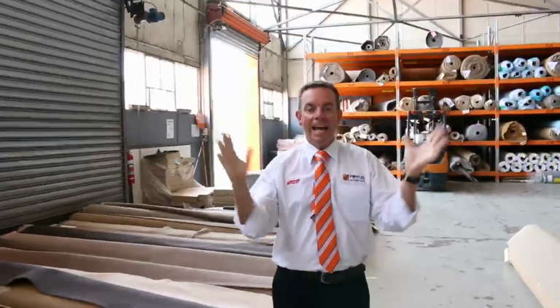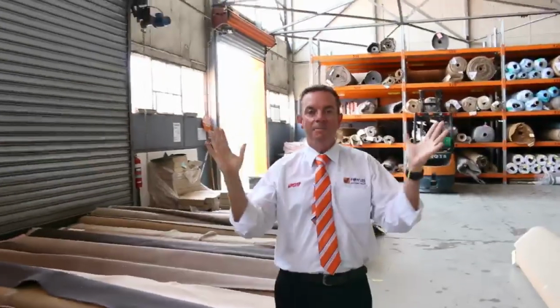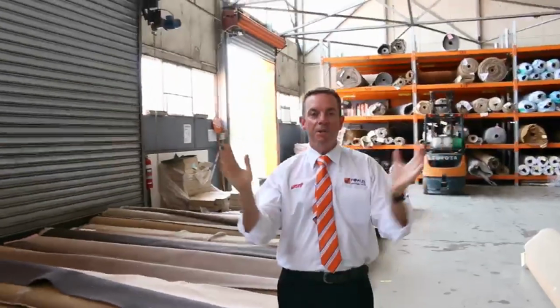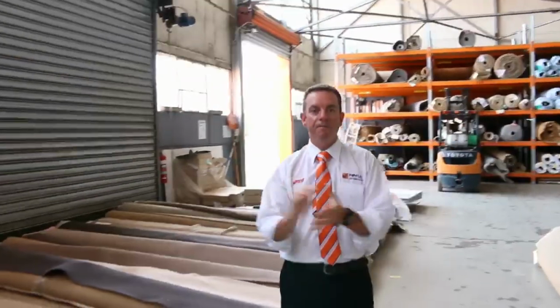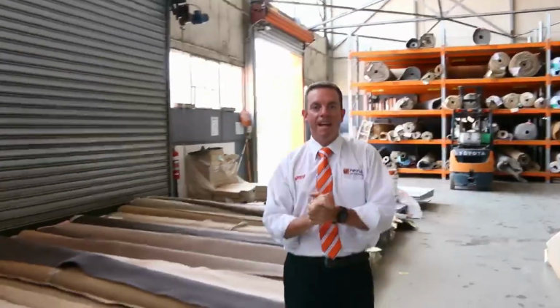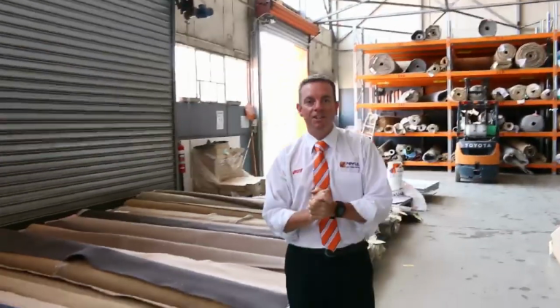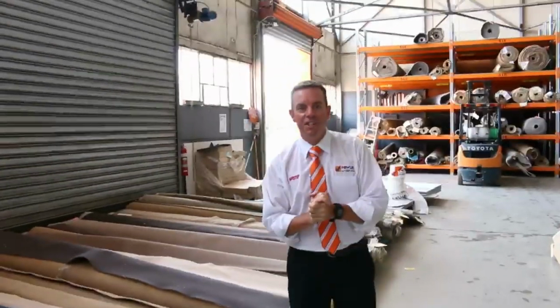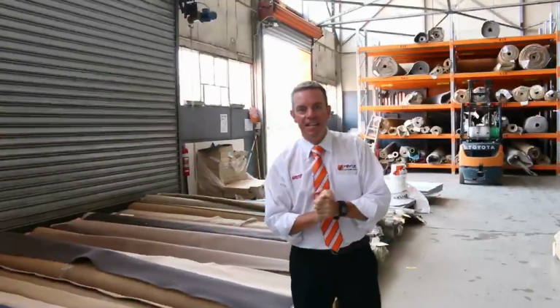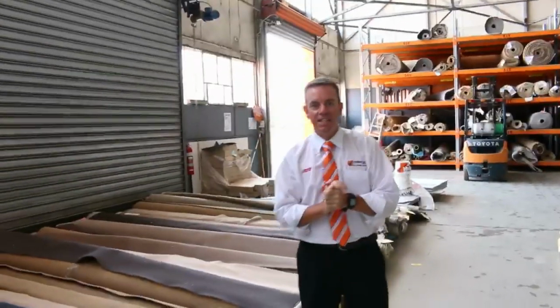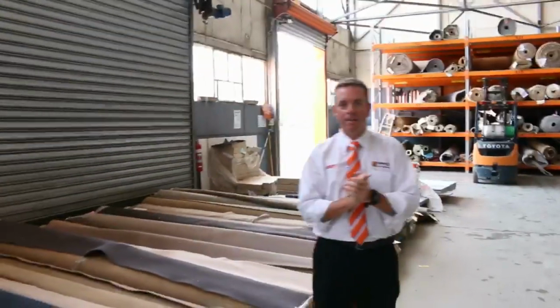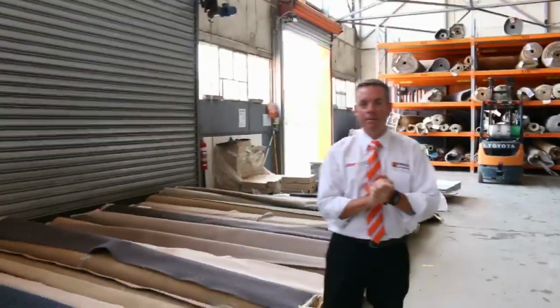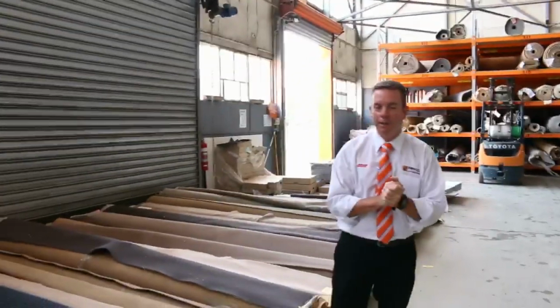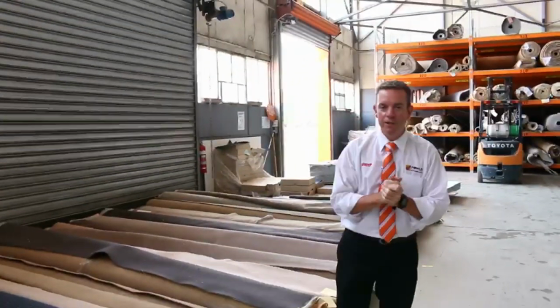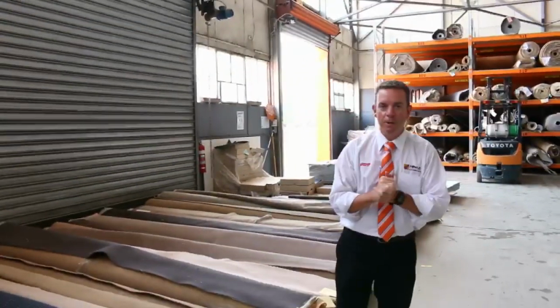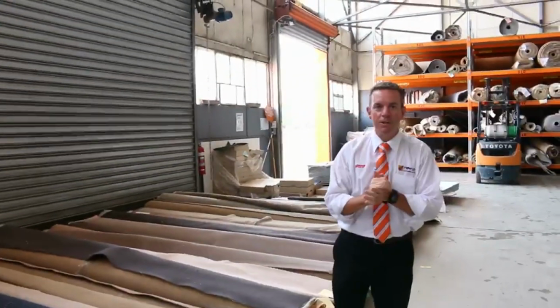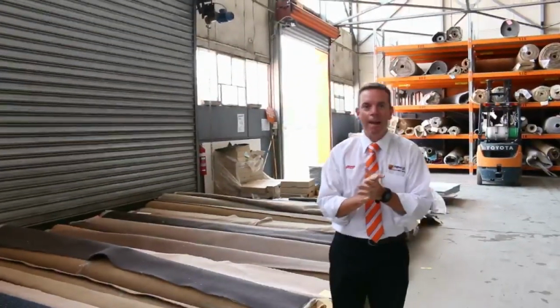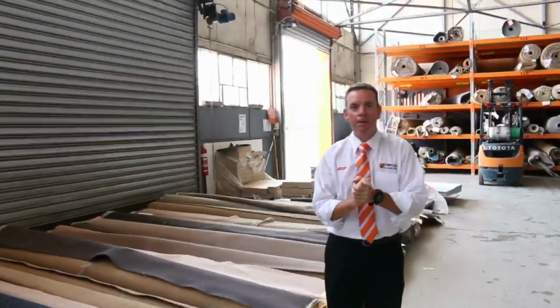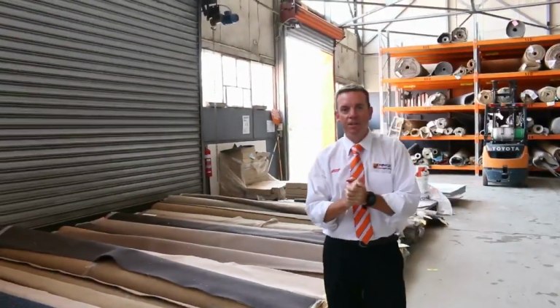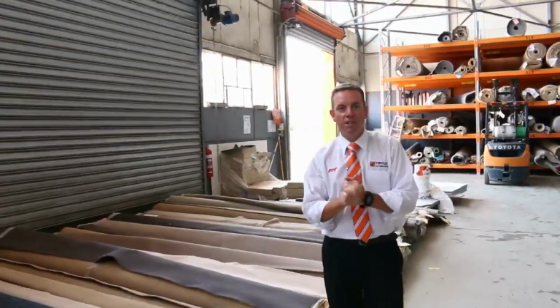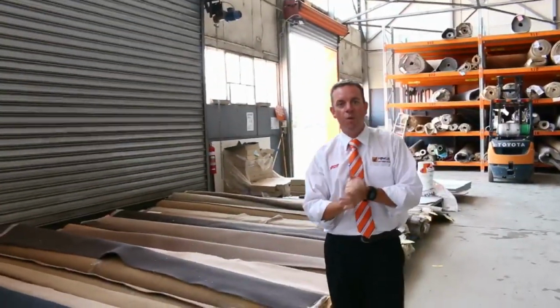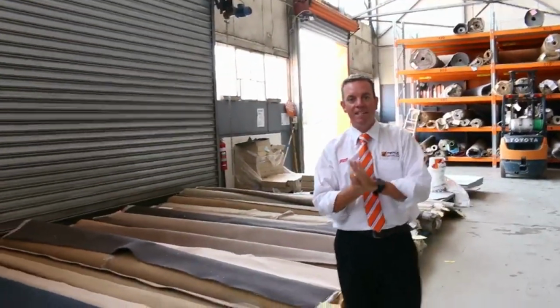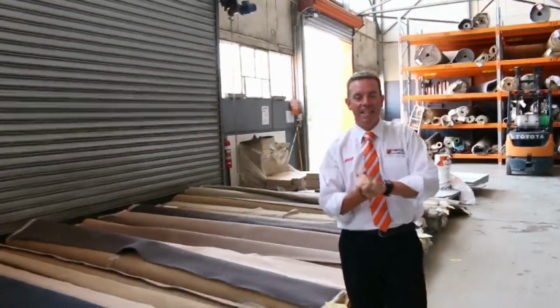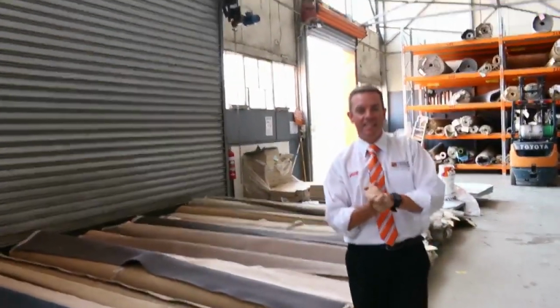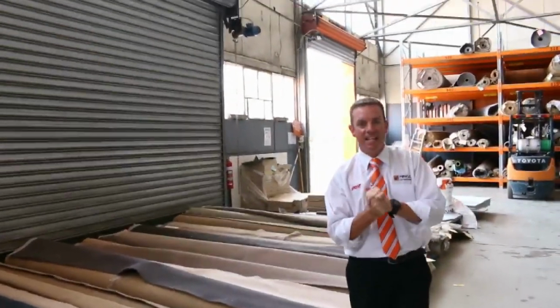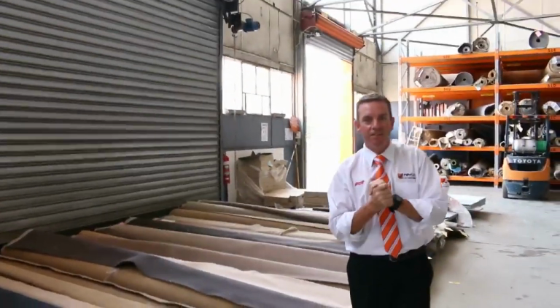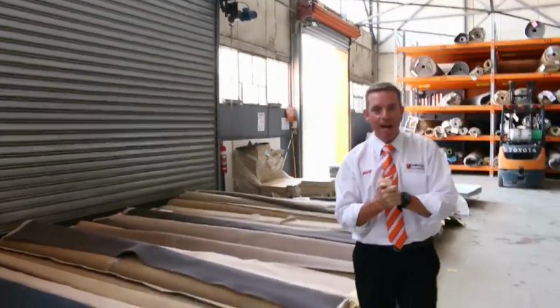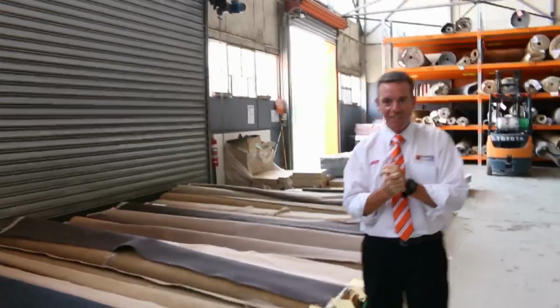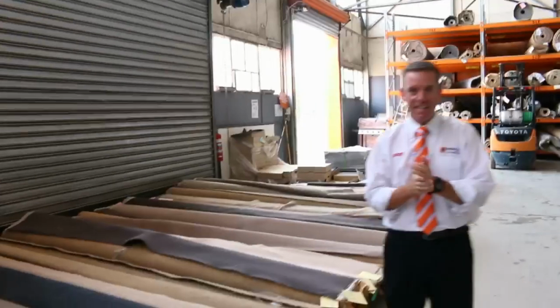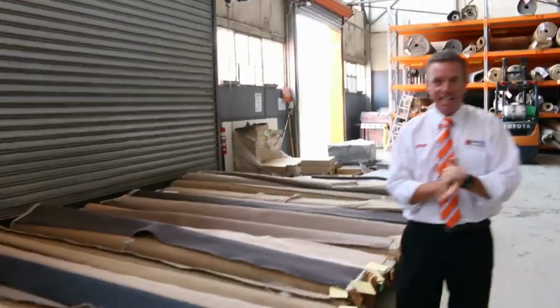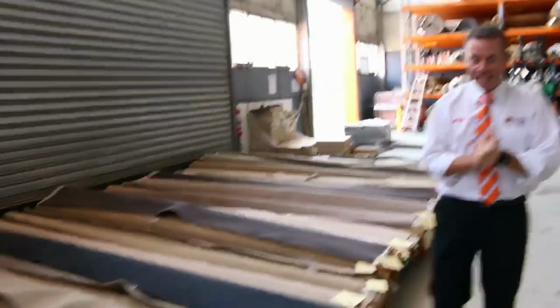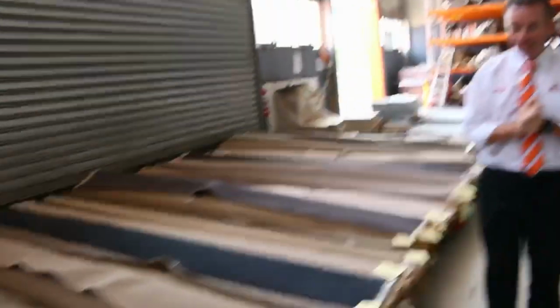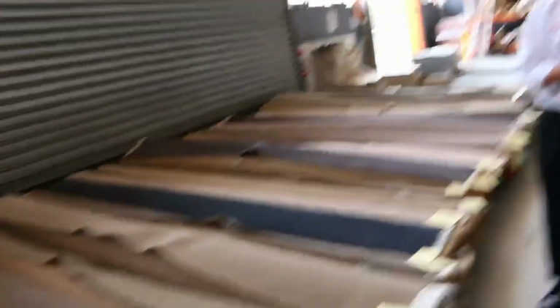G'day, I'm John from Fowles Auction and Sales. I'm here to preview tomorrow's carpet auction — it's Wednesday the 2nd of March at 10am.